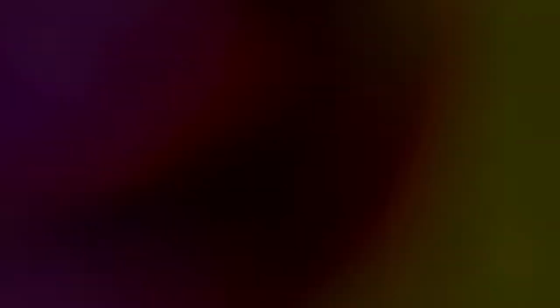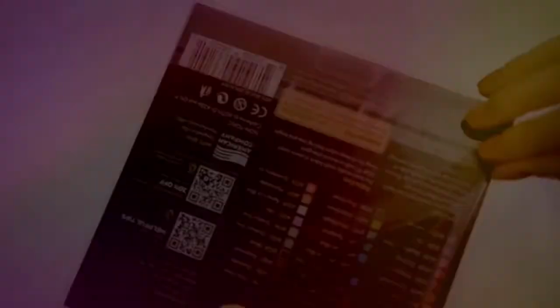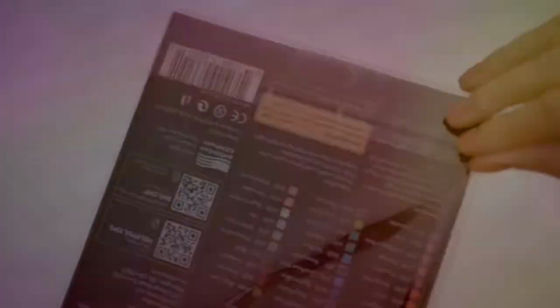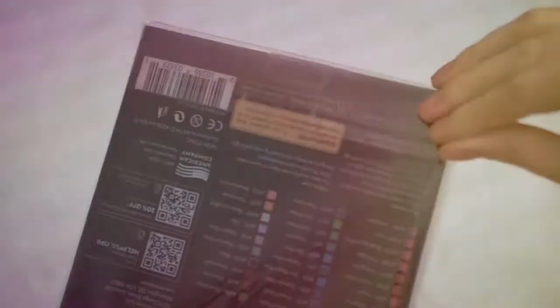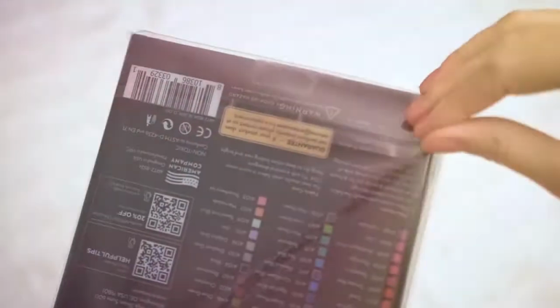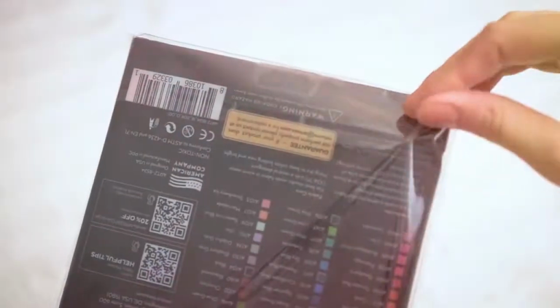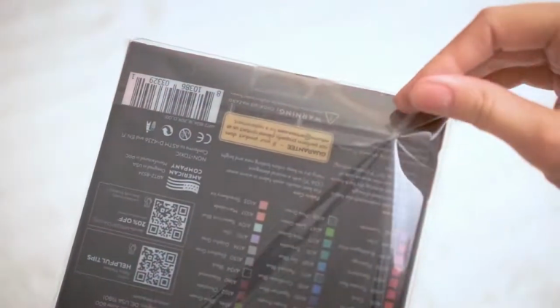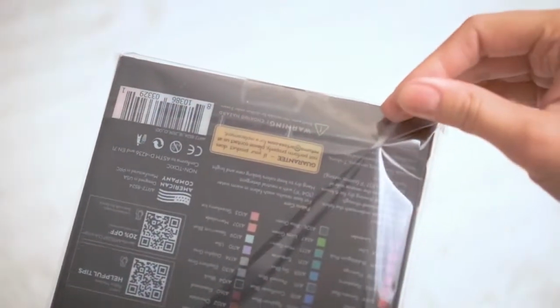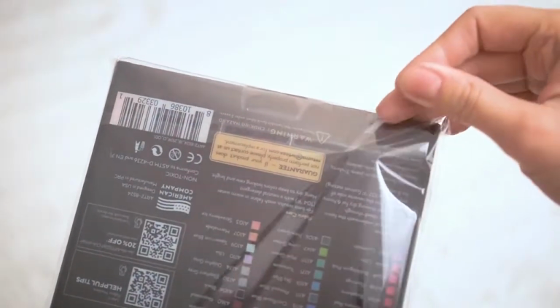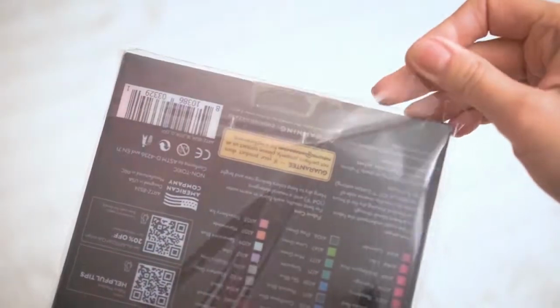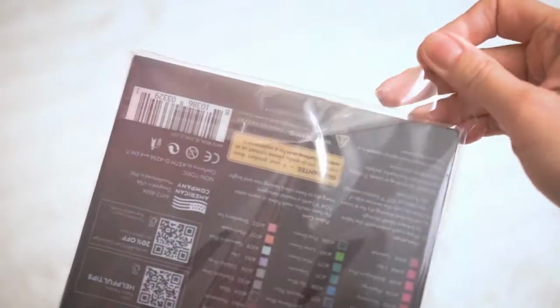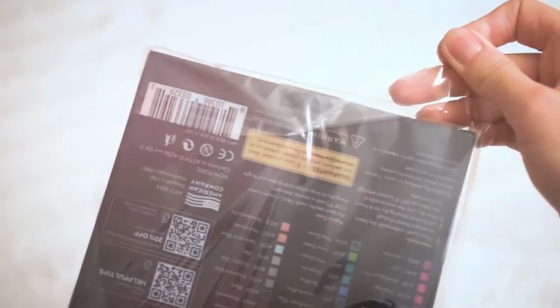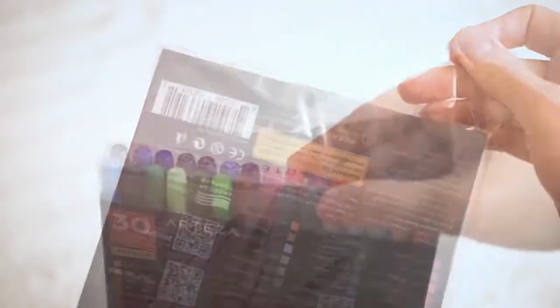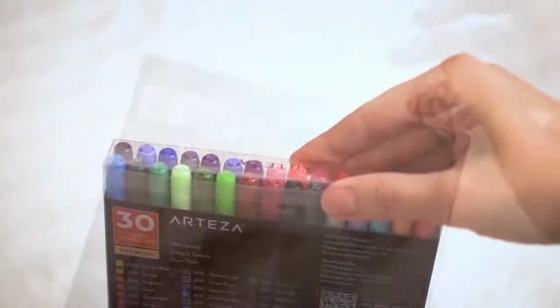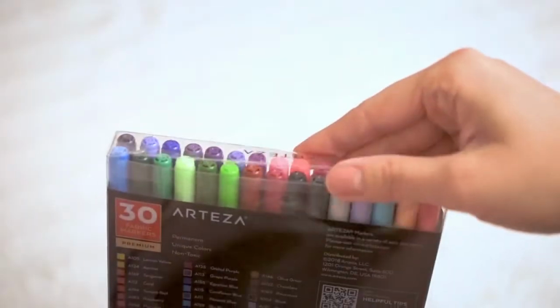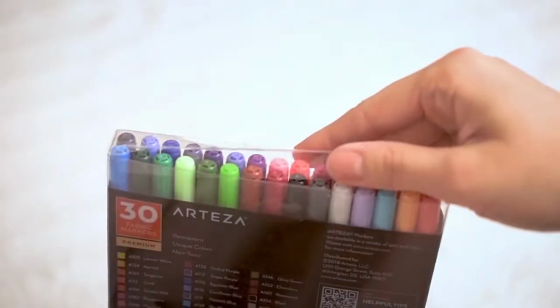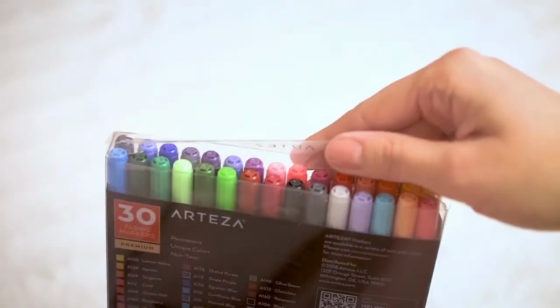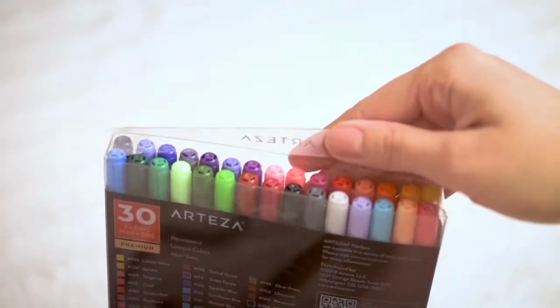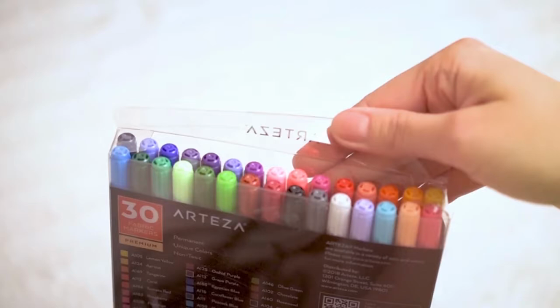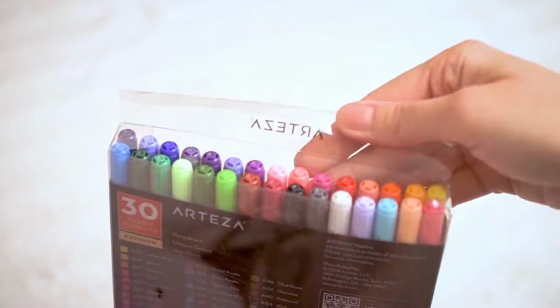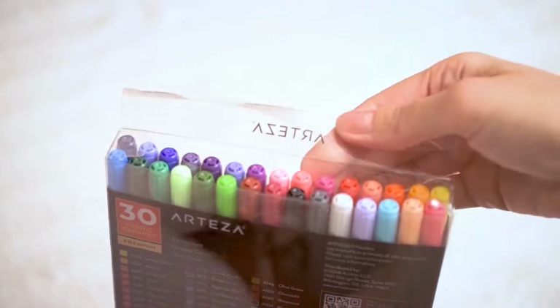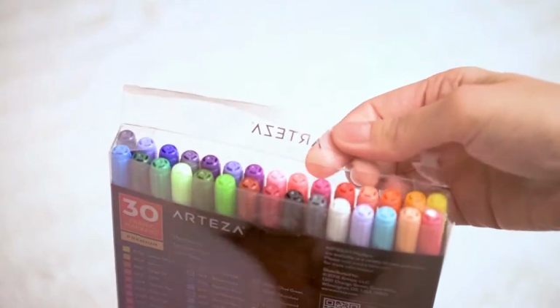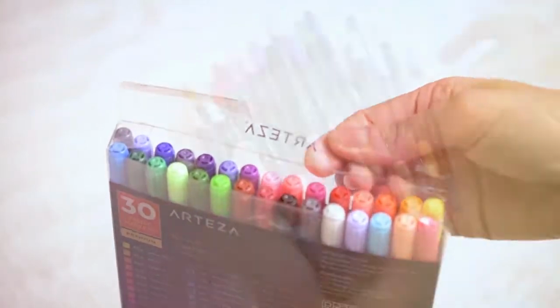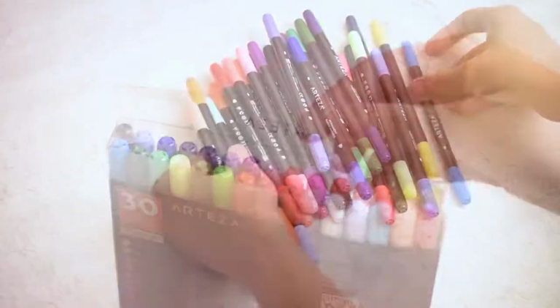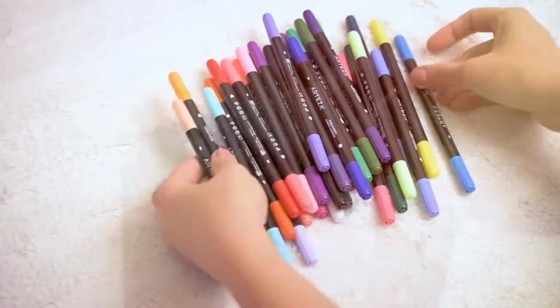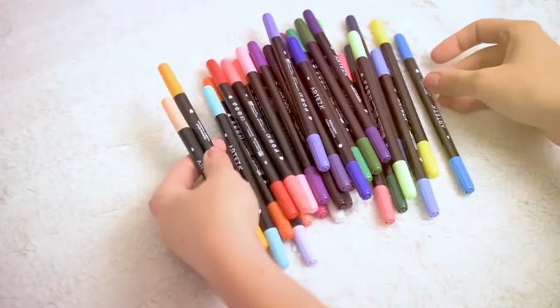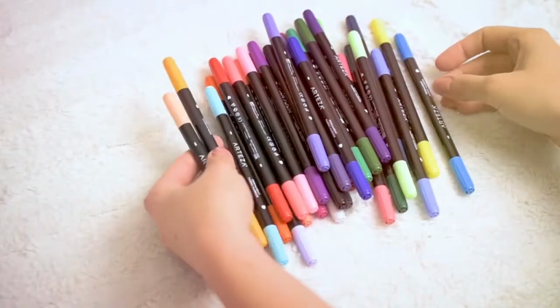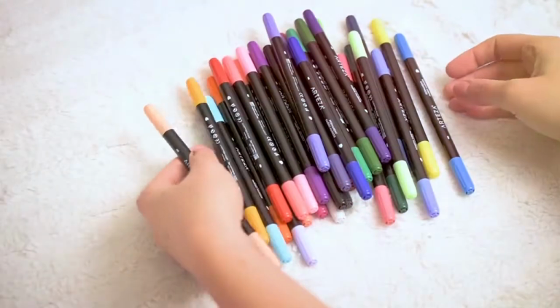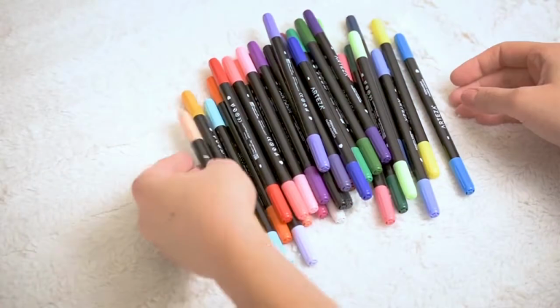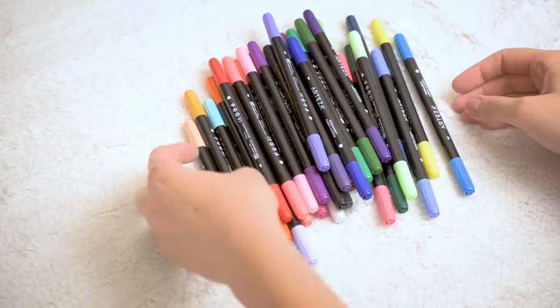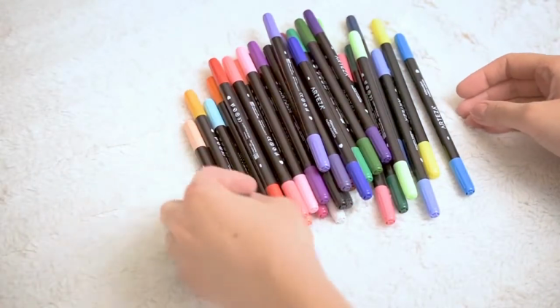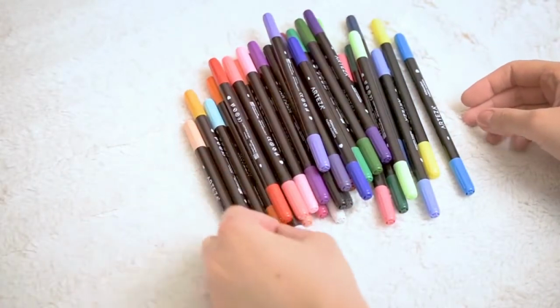These are fabric markers, can't wait to try them on some dull clothes.